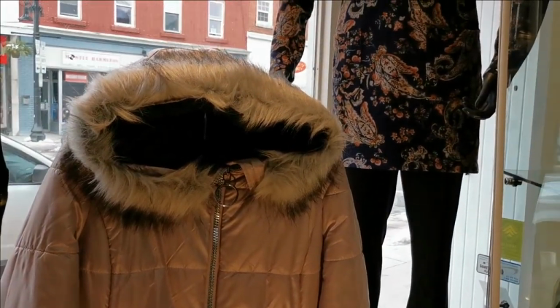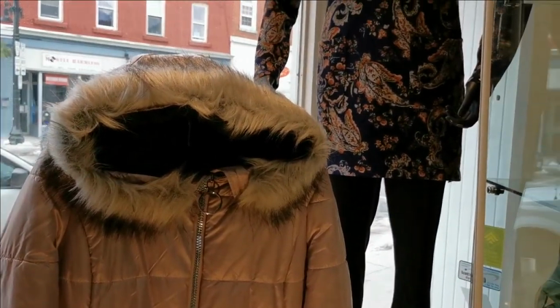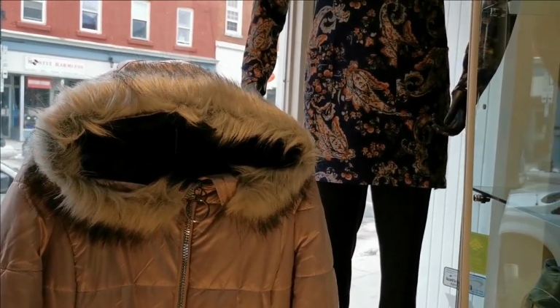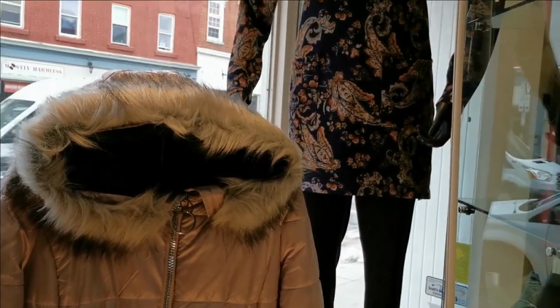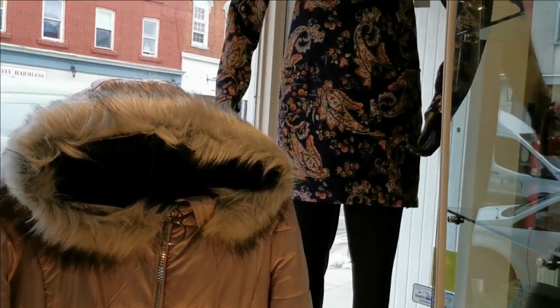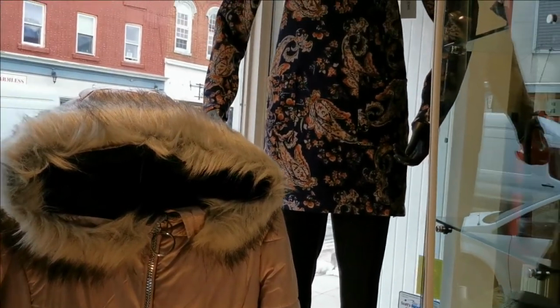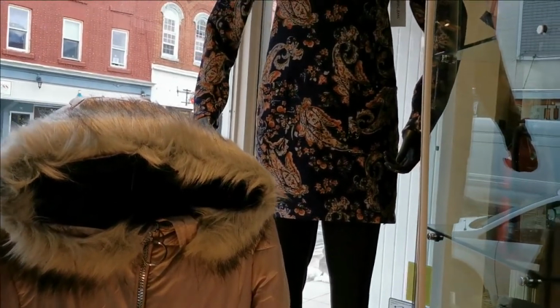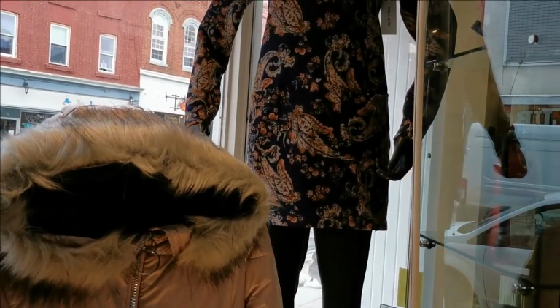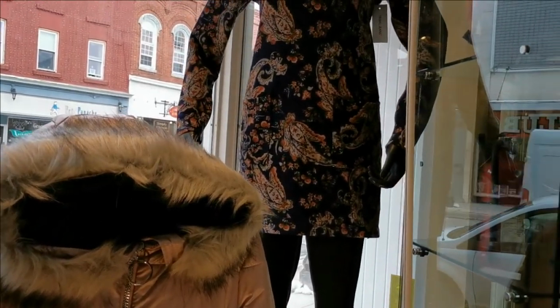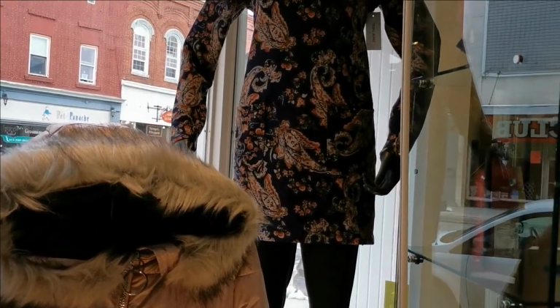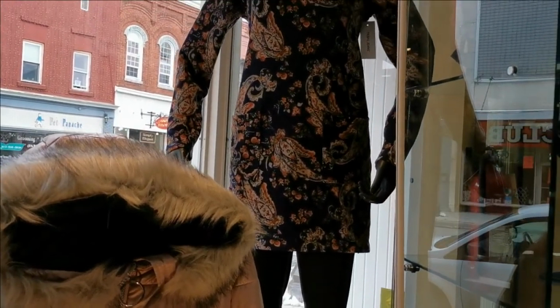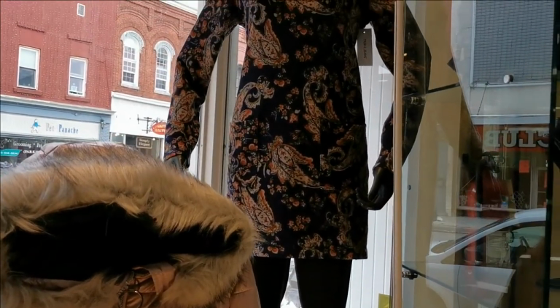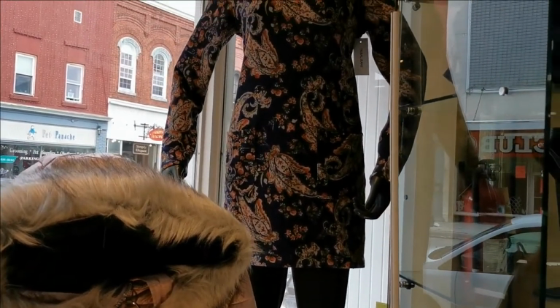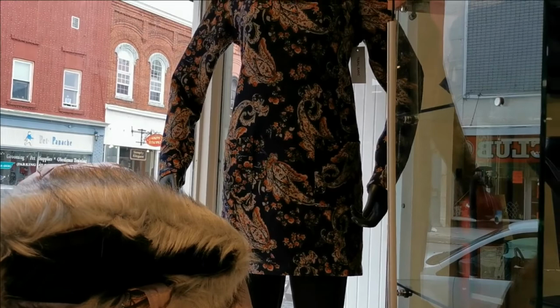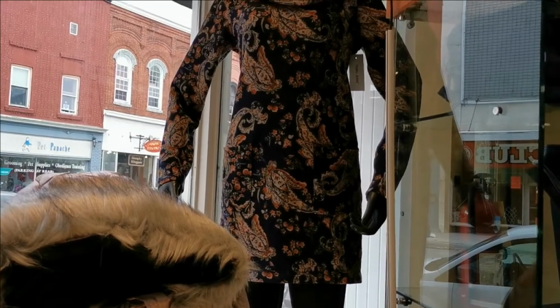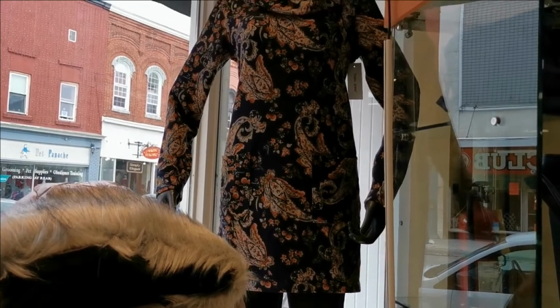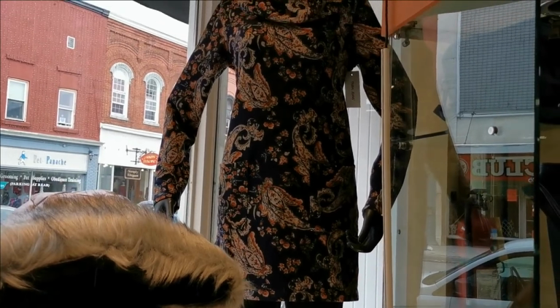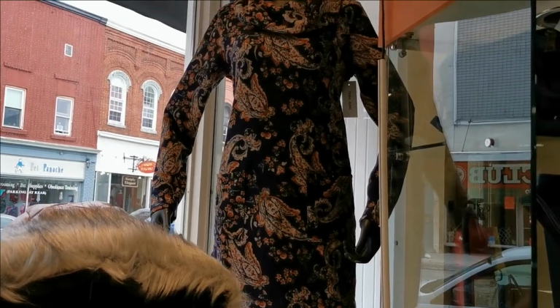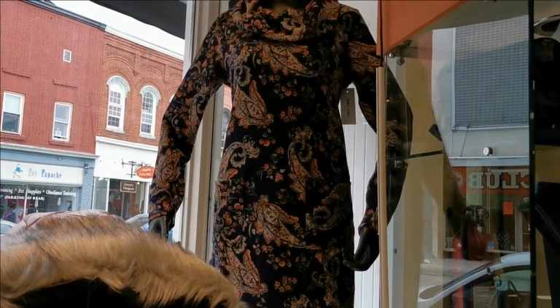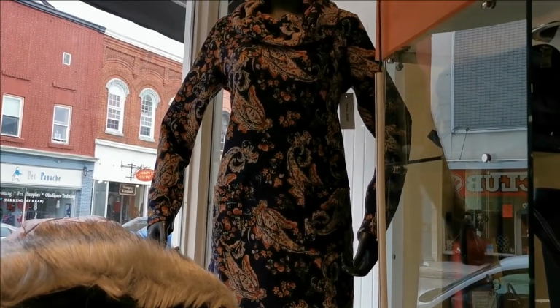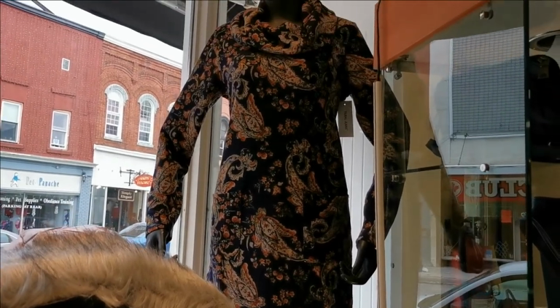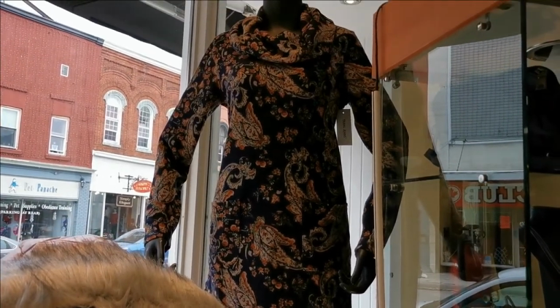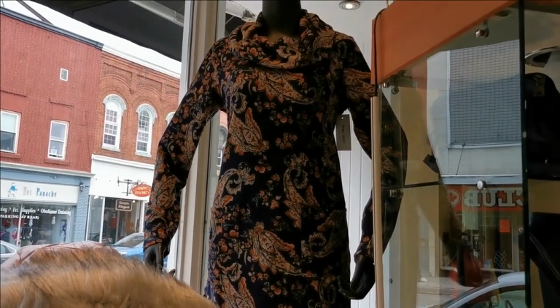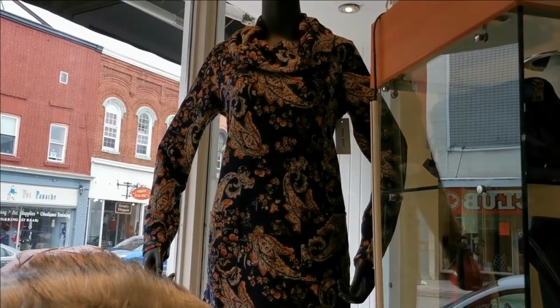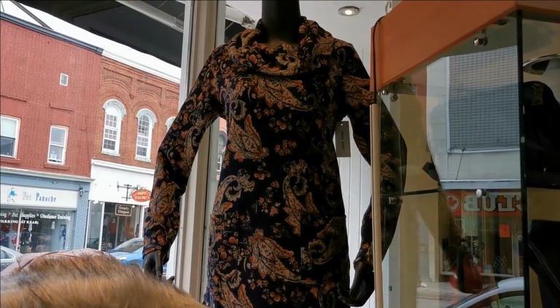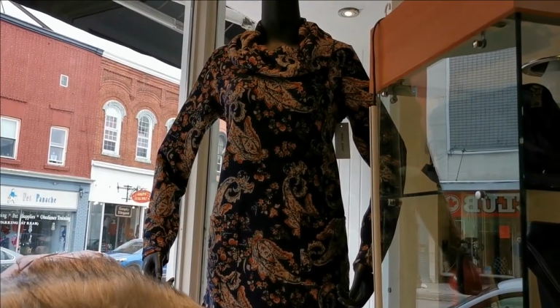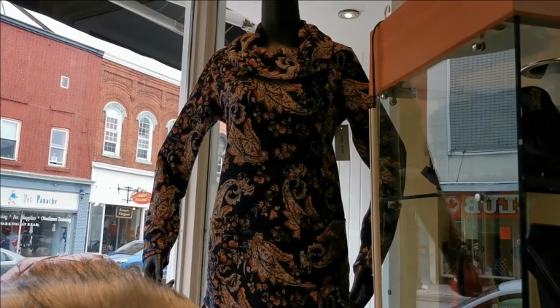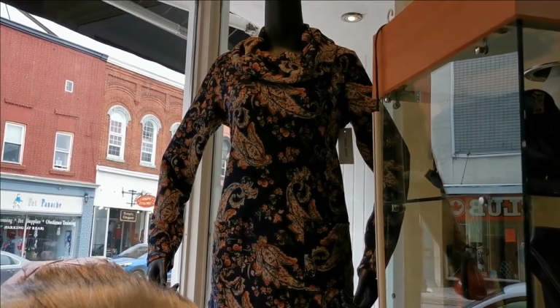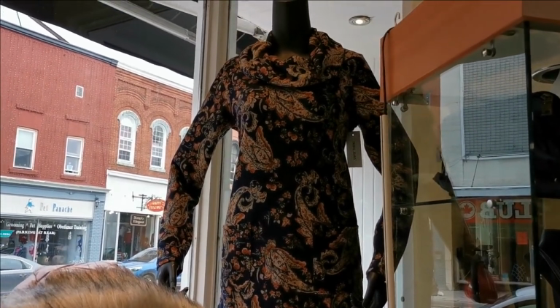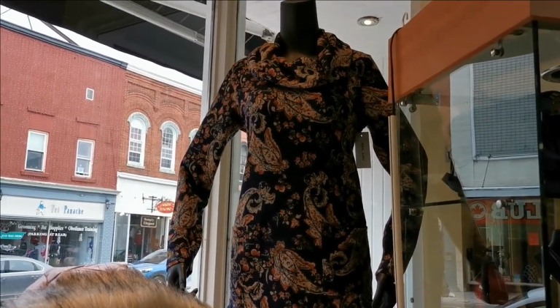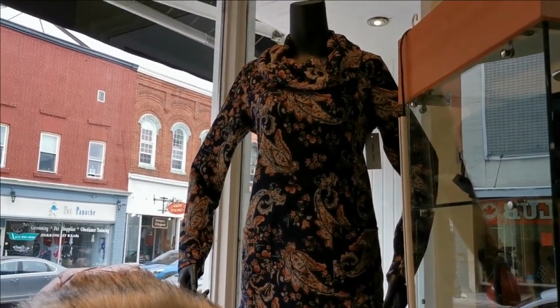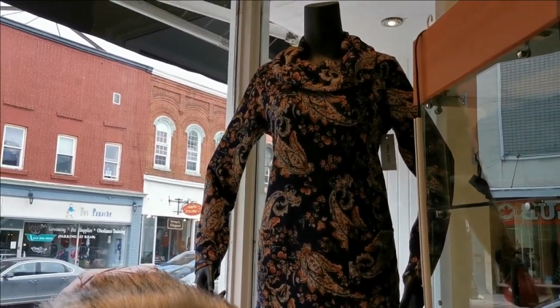Tribal's cowl neck tunic with front pockets is on sale for just $61.77 plus tax.